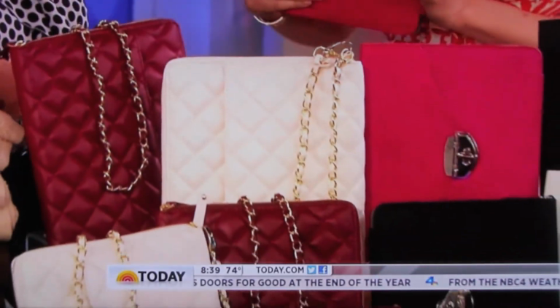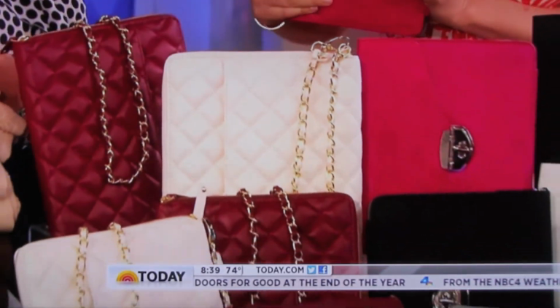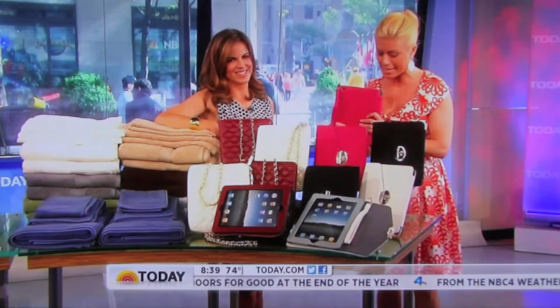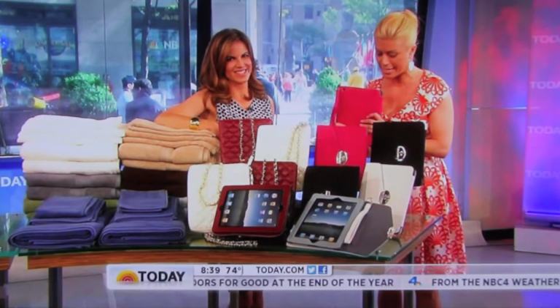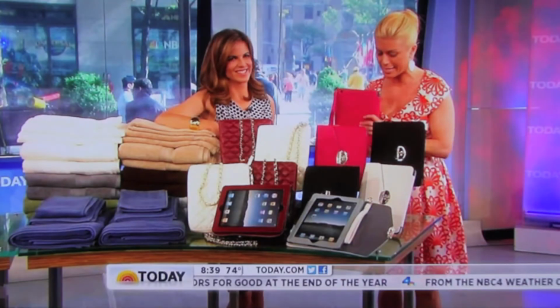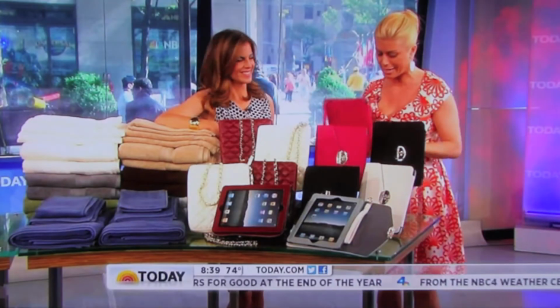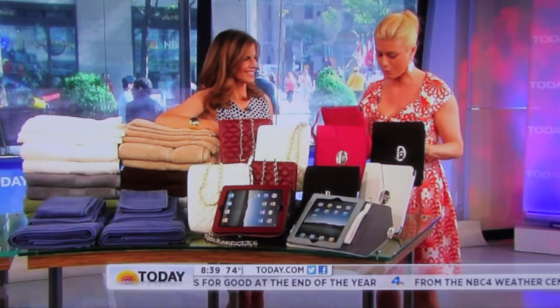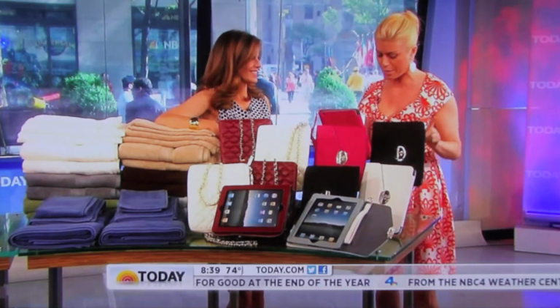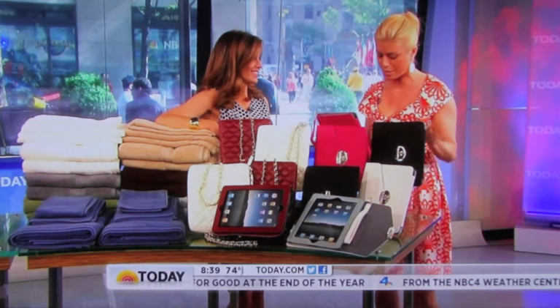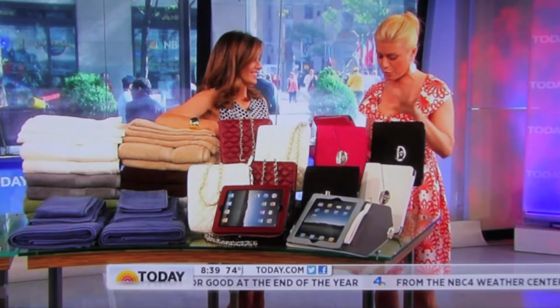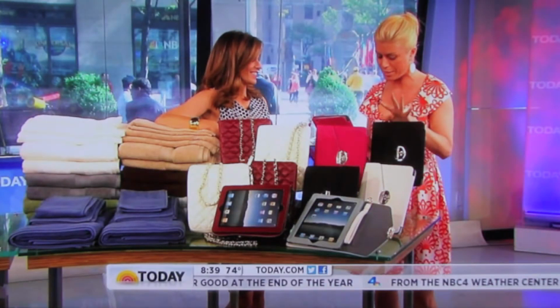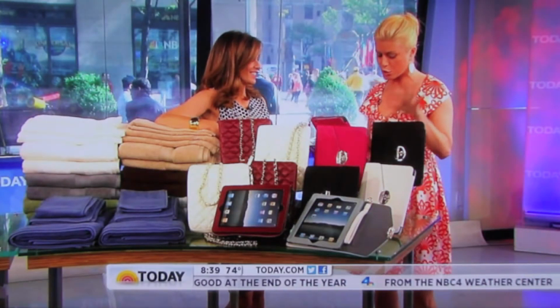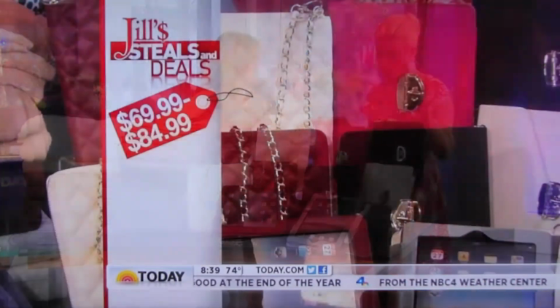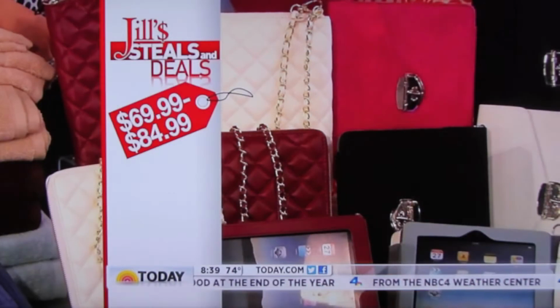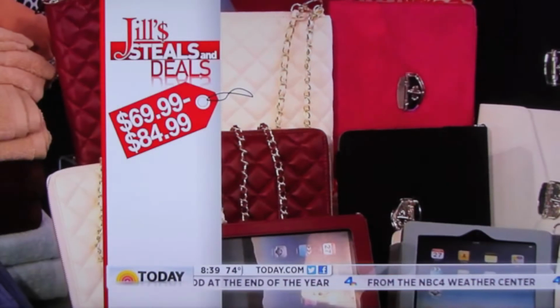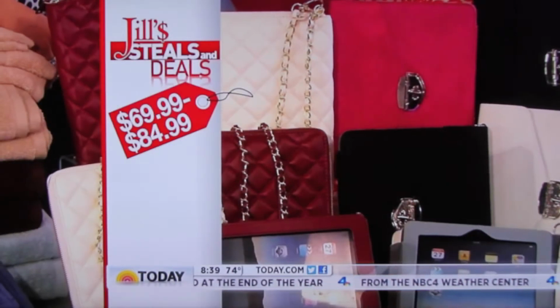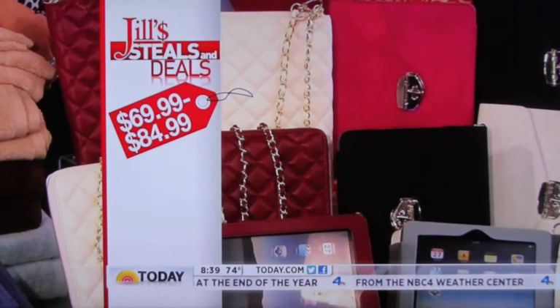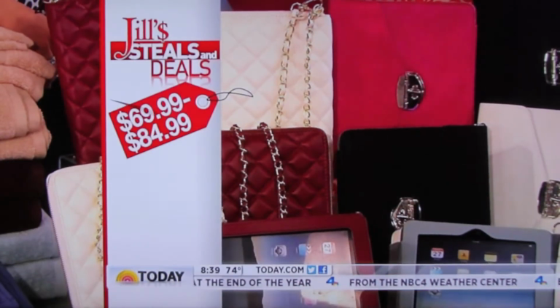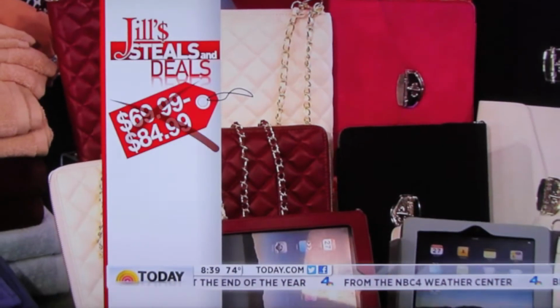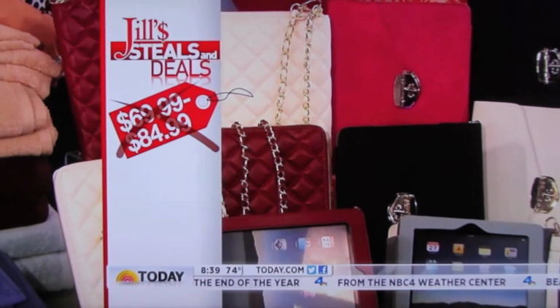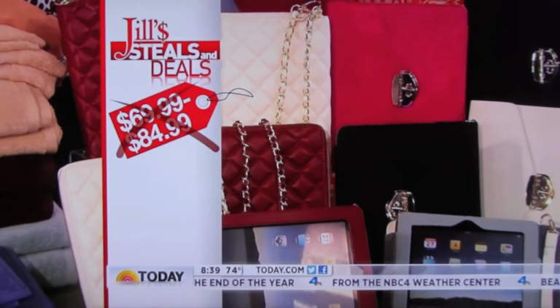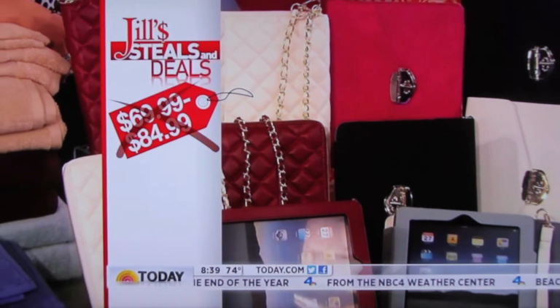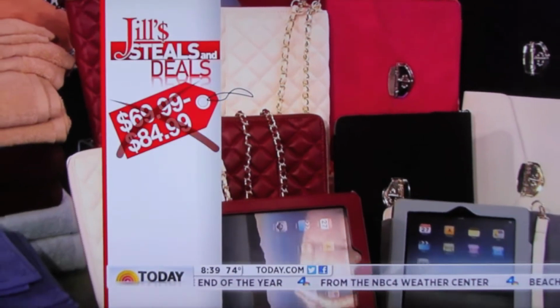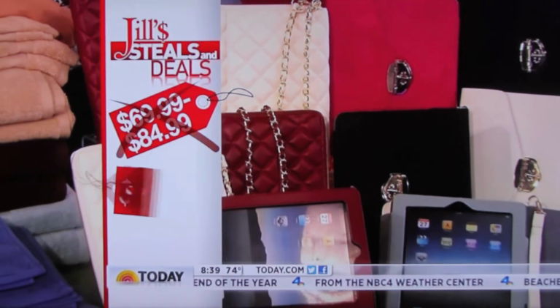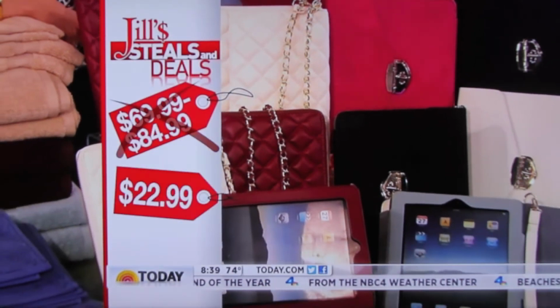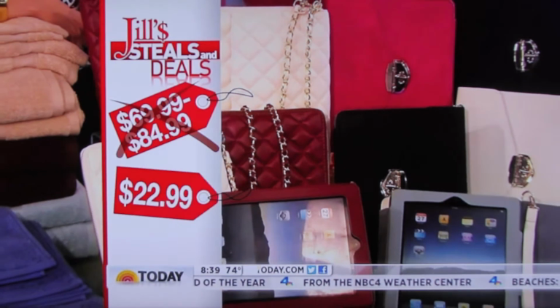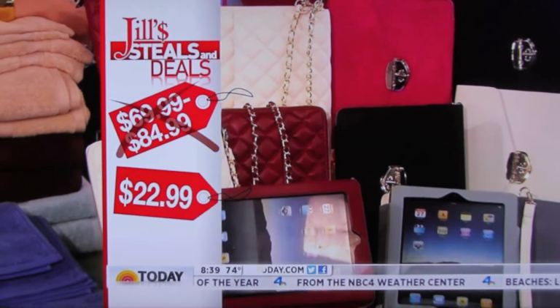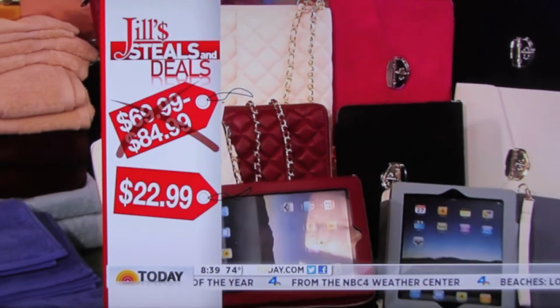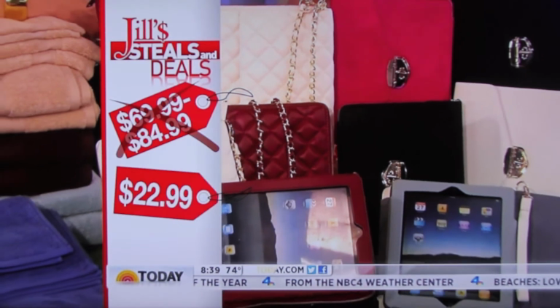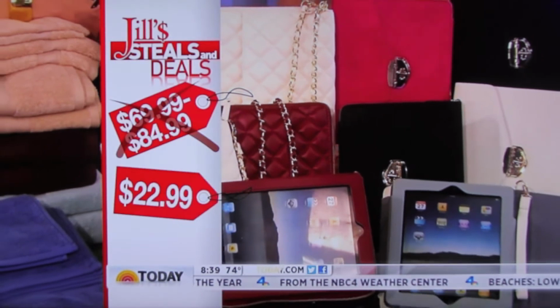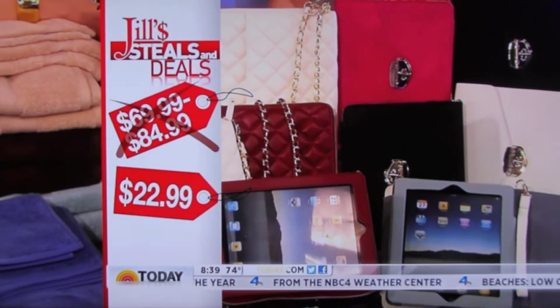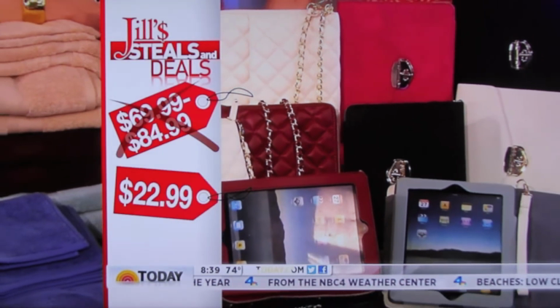The retail is $69.99 to $84.99. The deal price is $22.99, and that's 73% off.